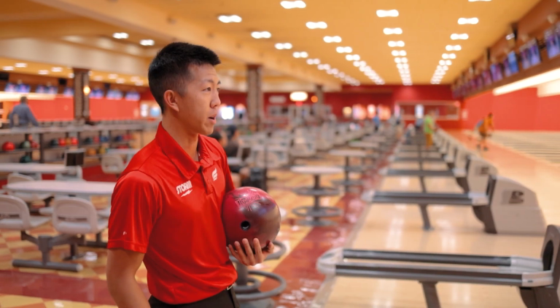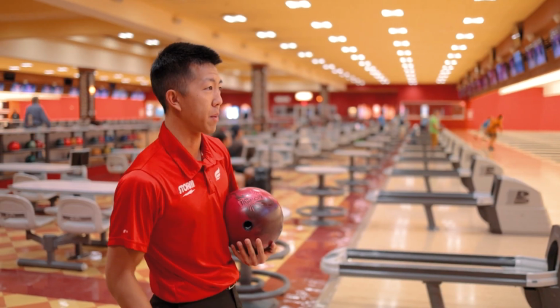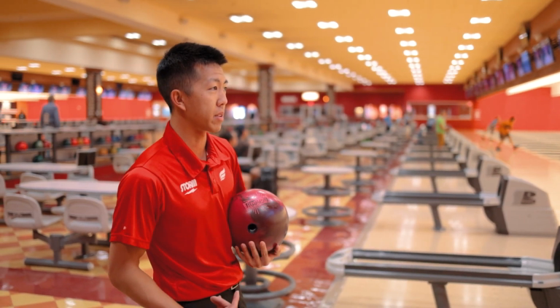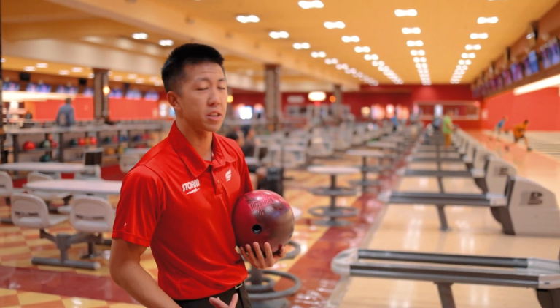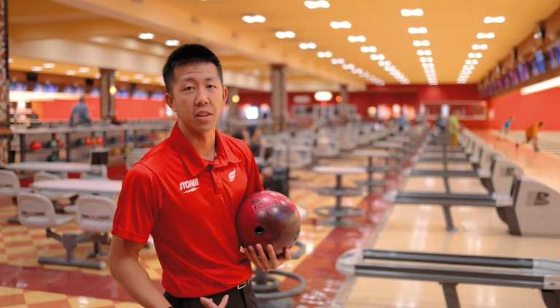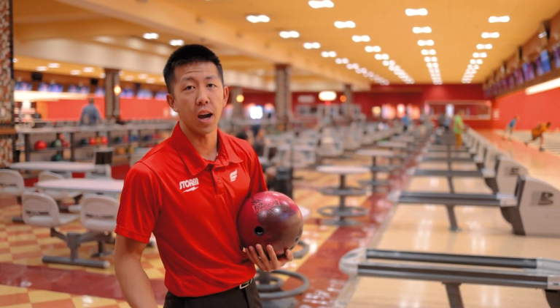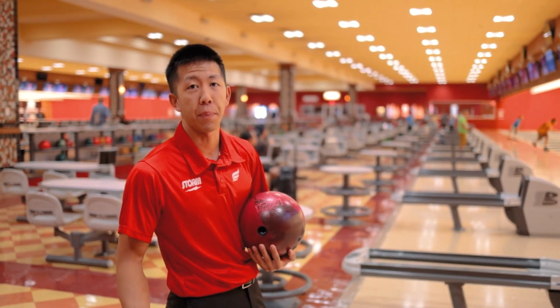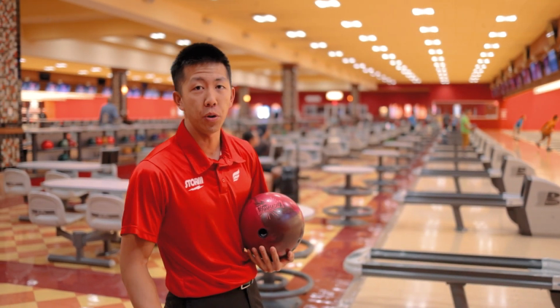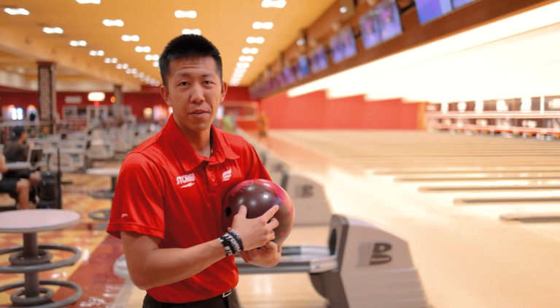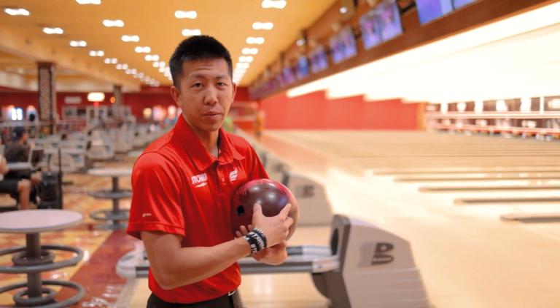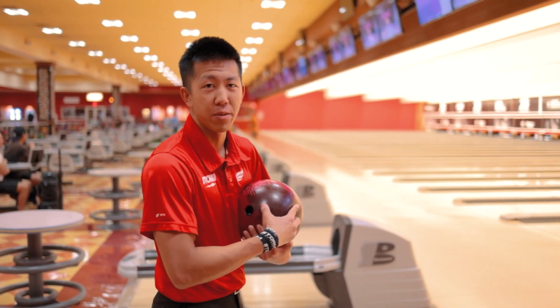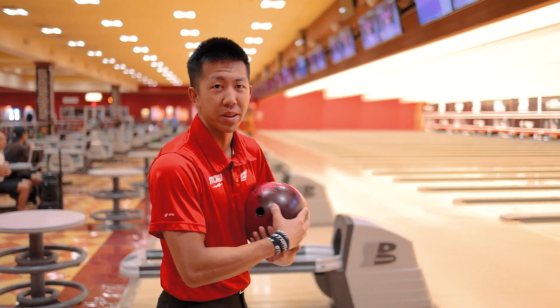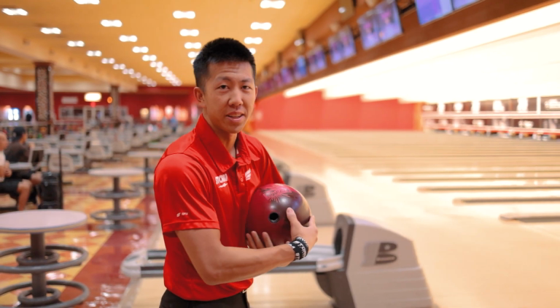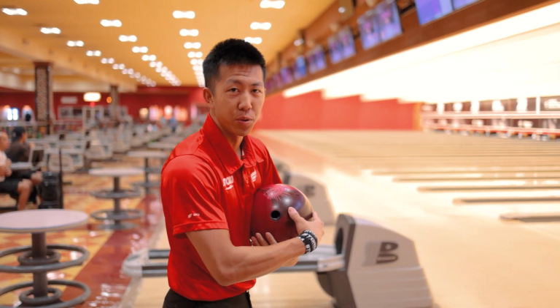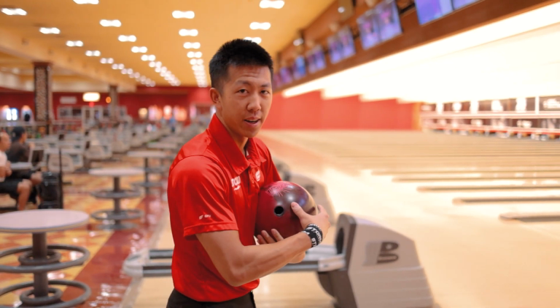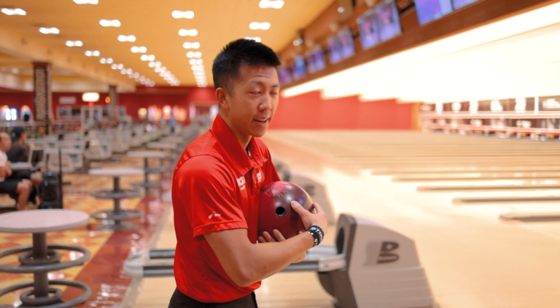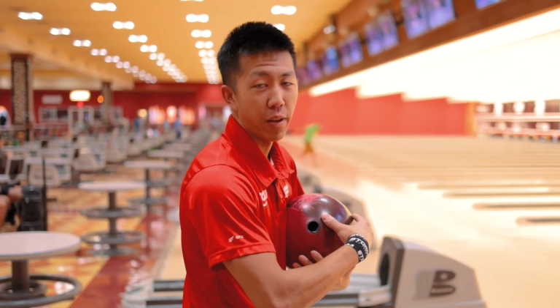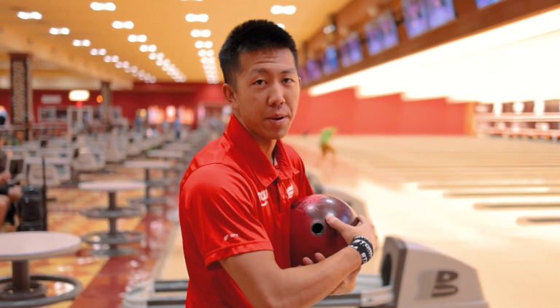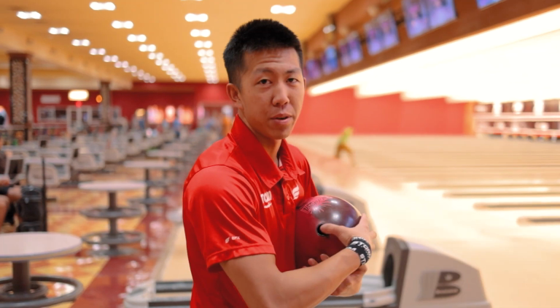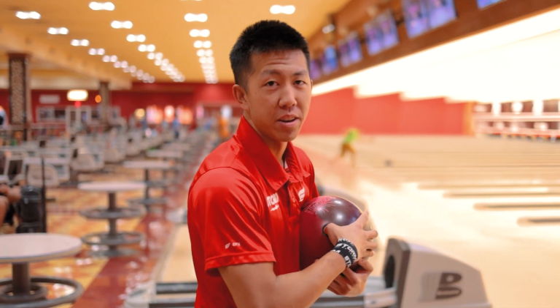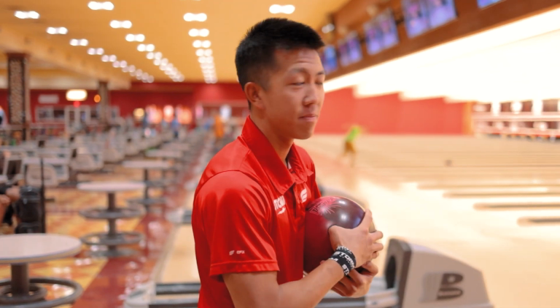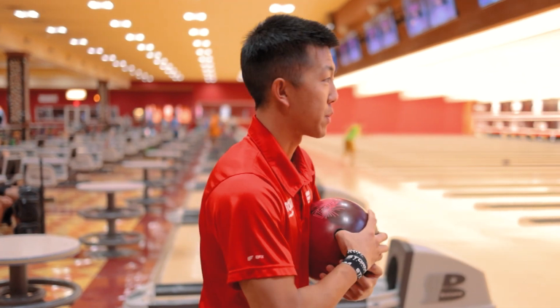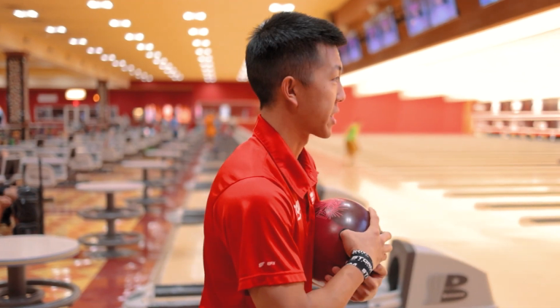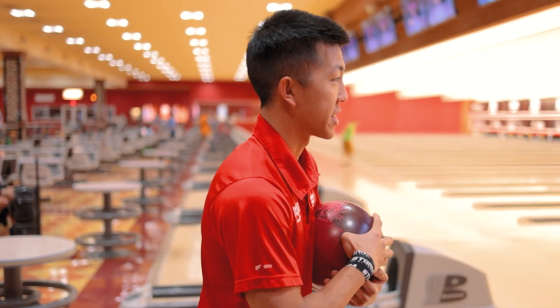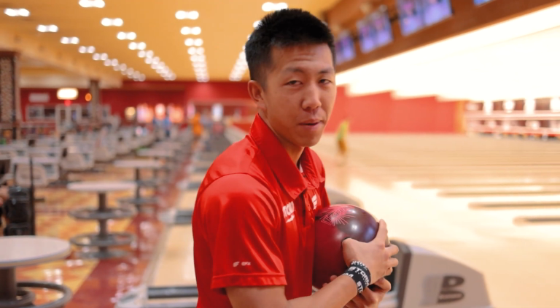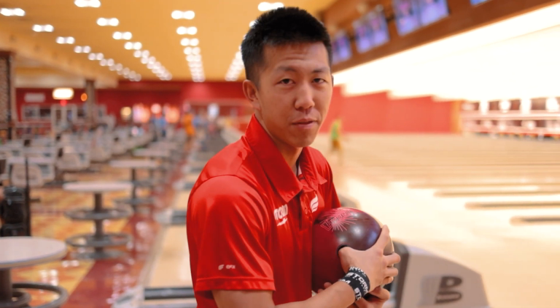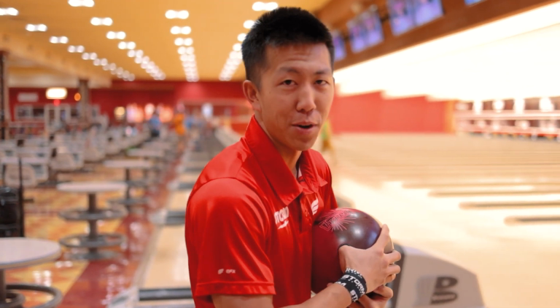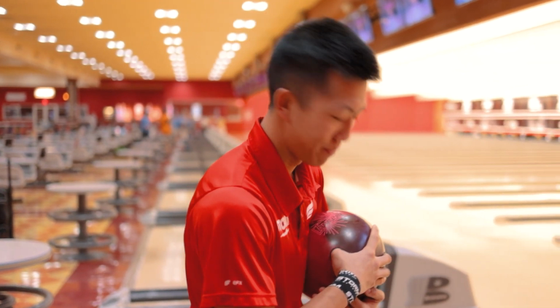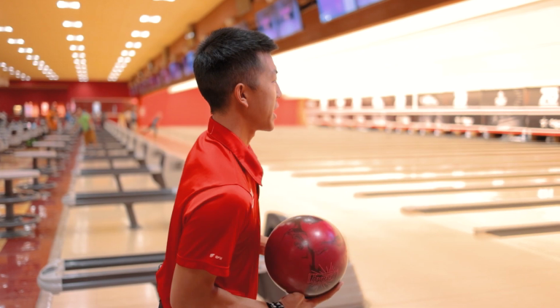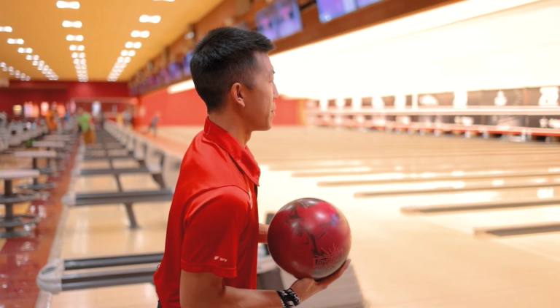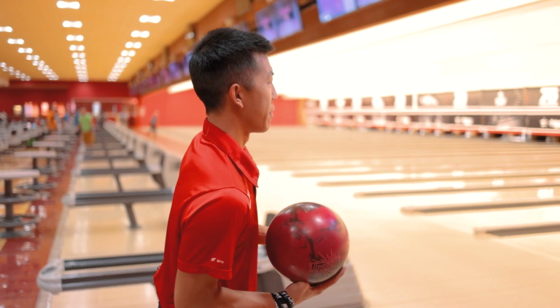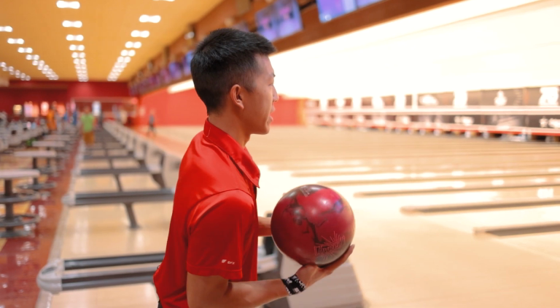I'm going to be comparing this to the Hype Pearl. I feel like we didn't really need to throw the Hype Hybrid in here, especially because it's not my favorite ball. Let's get into the ball video.